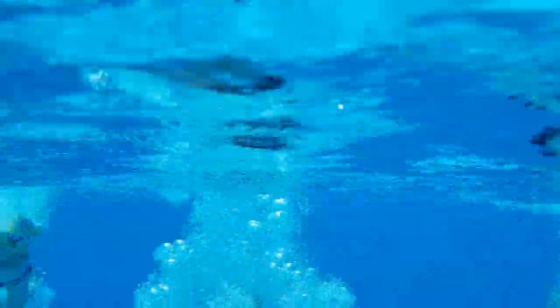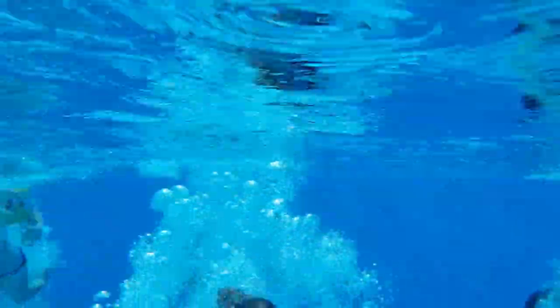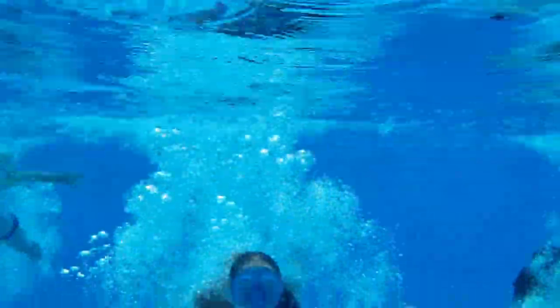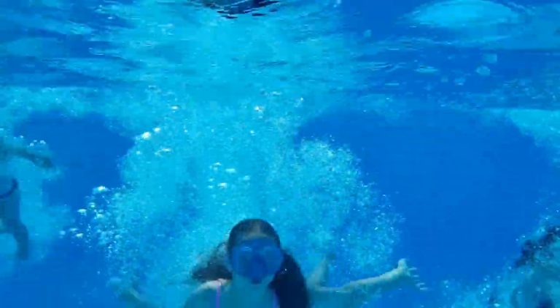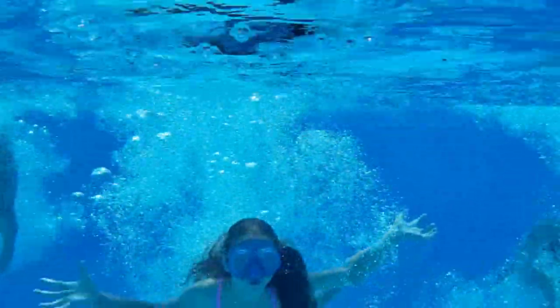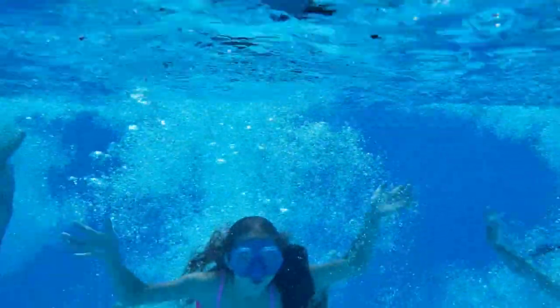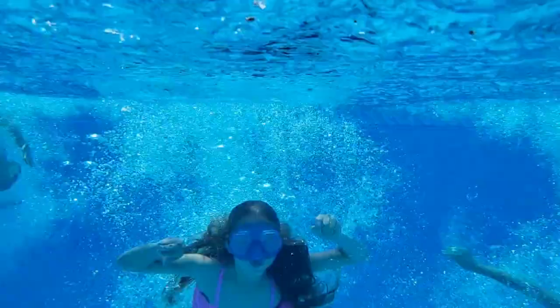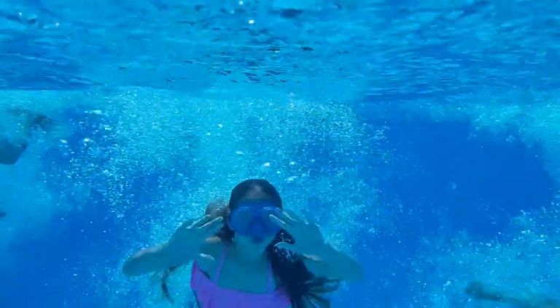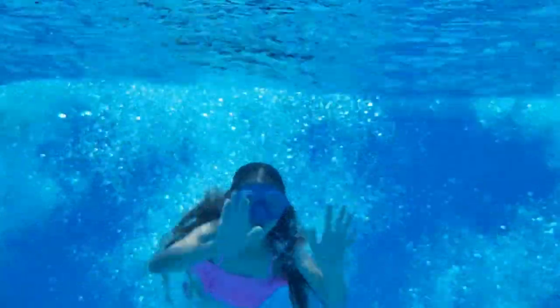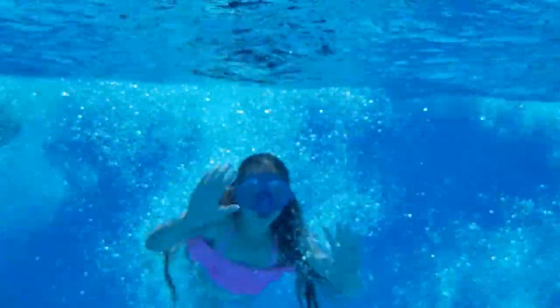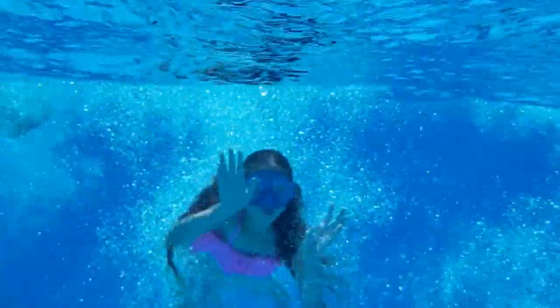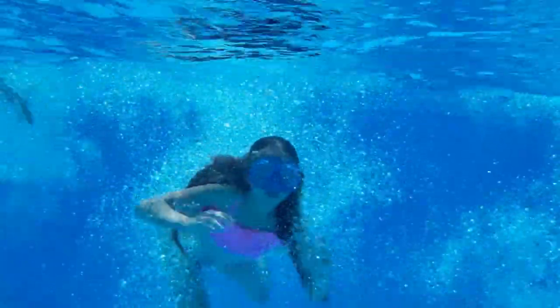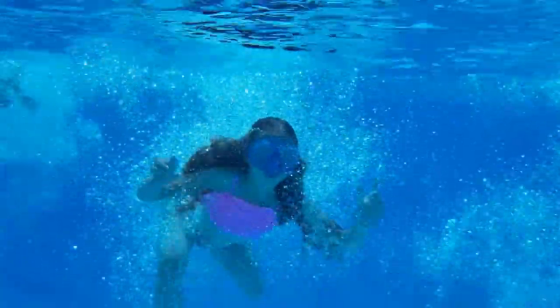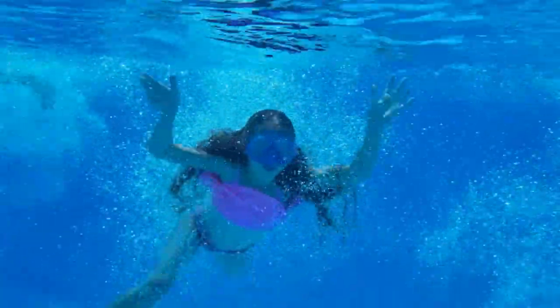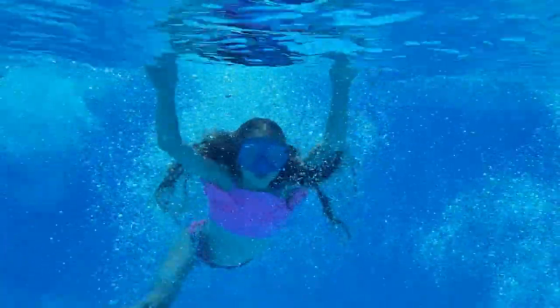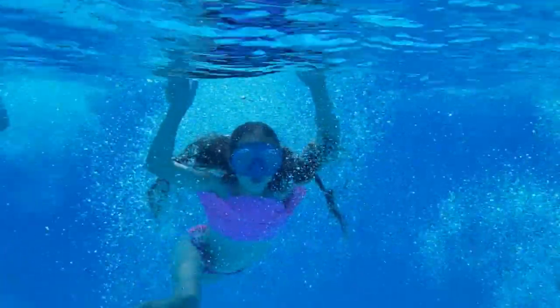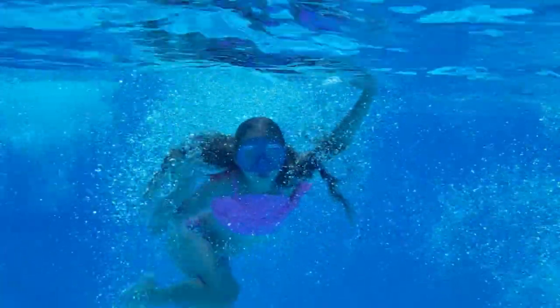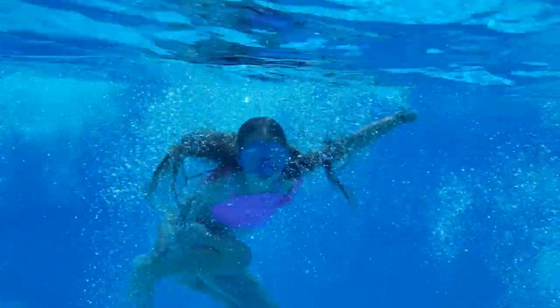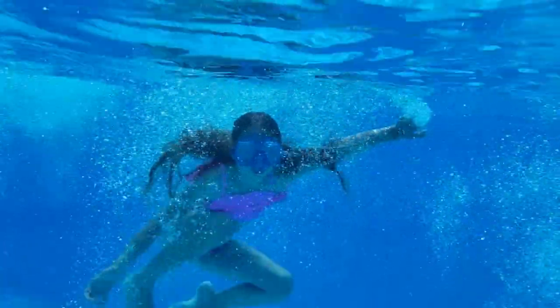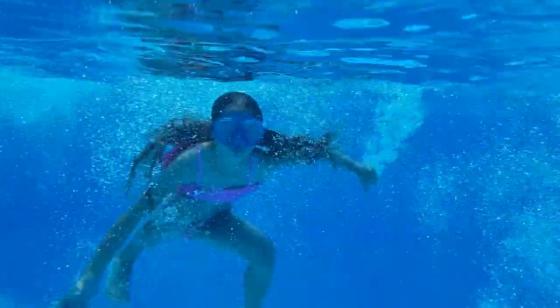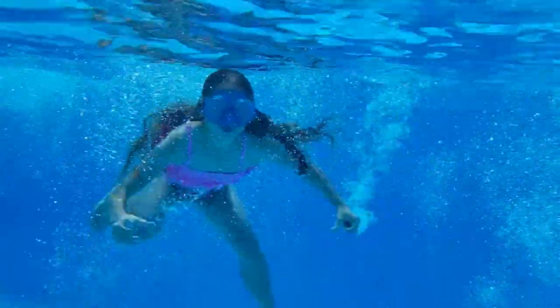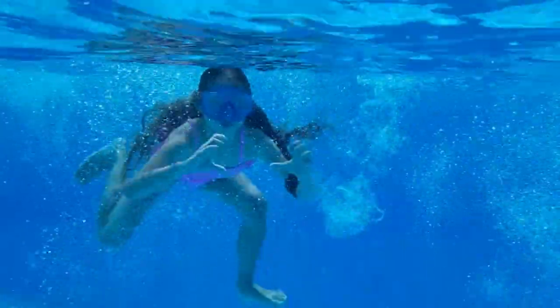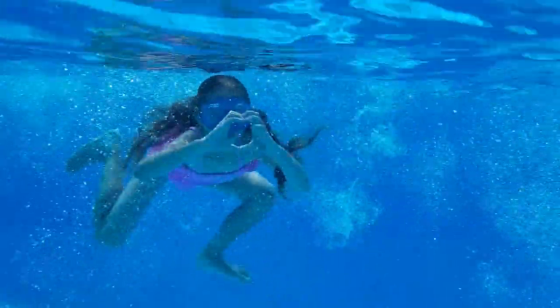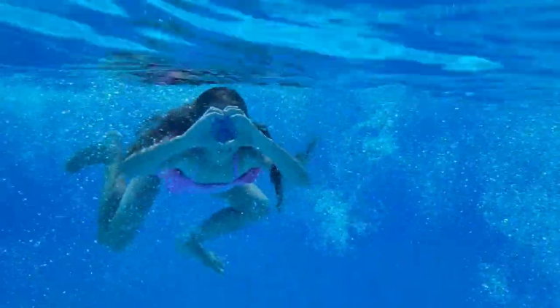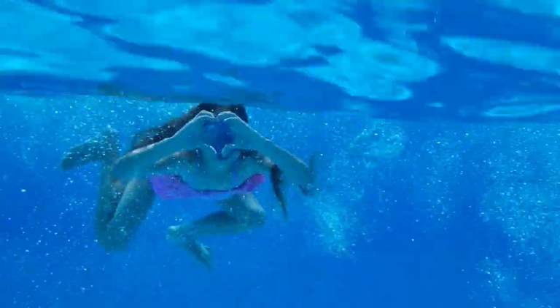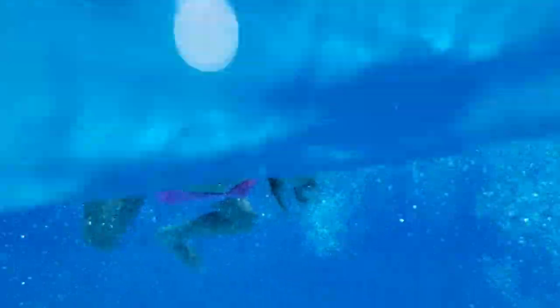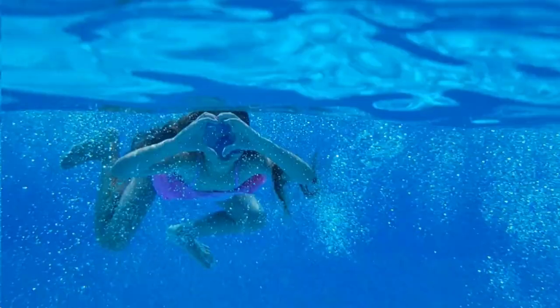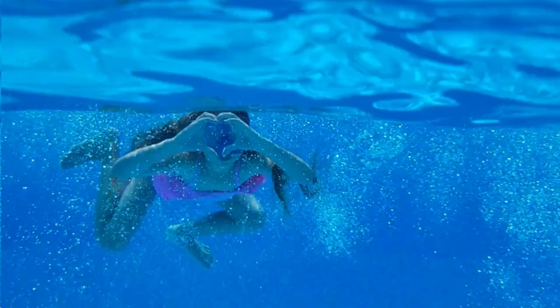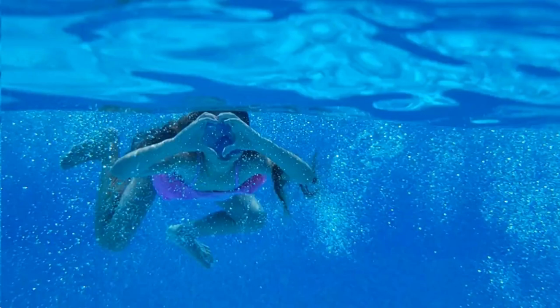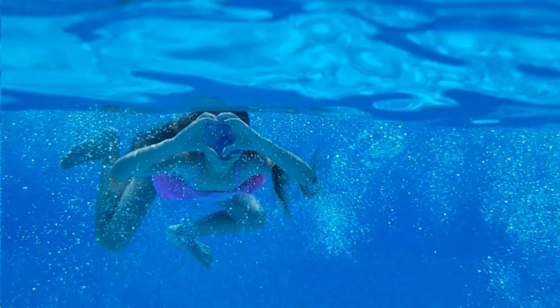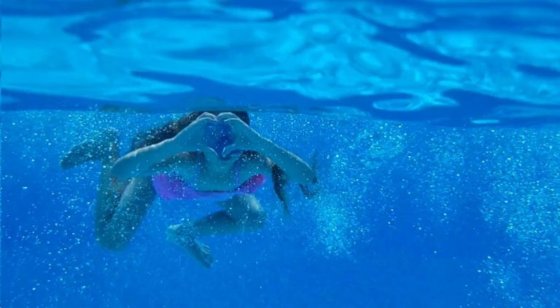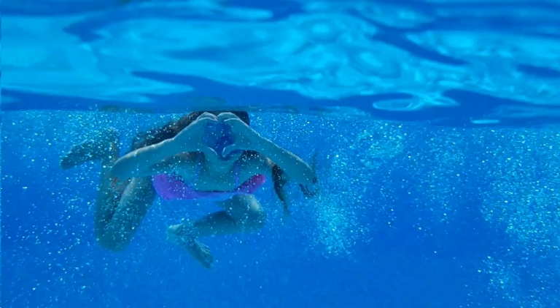Objects in the water look closer than in the air, so we recommend using a wider lens.